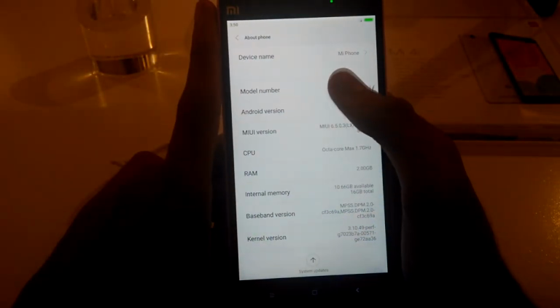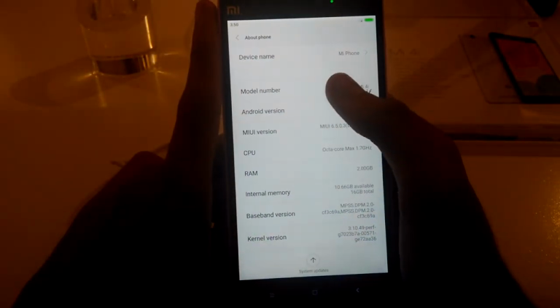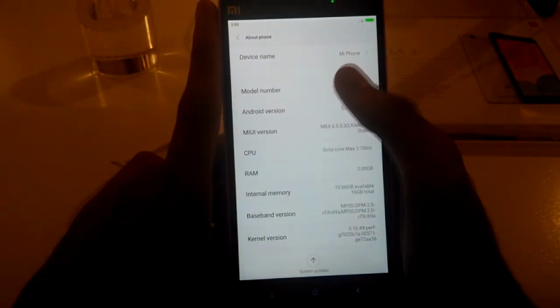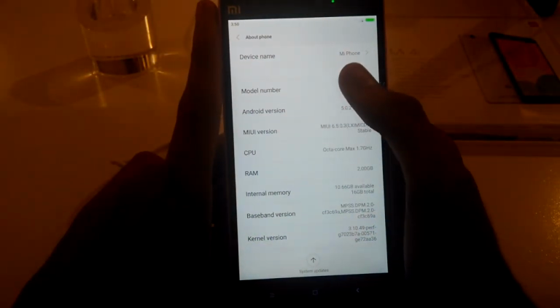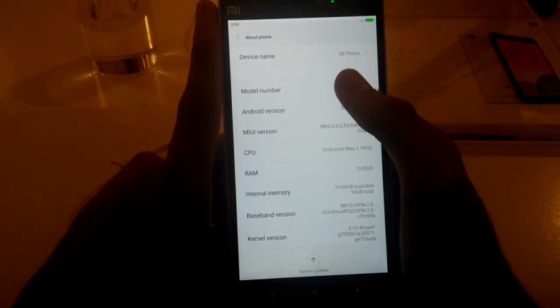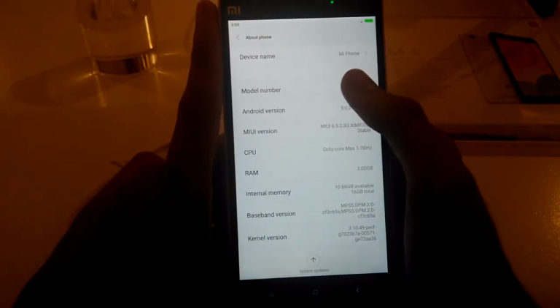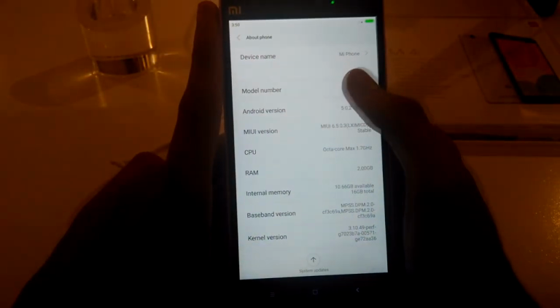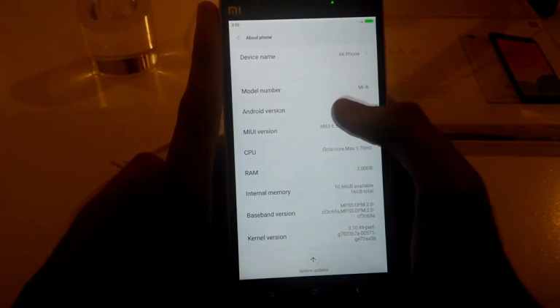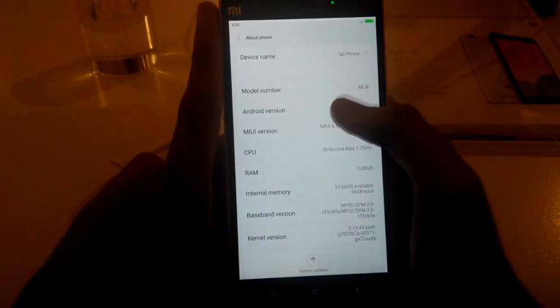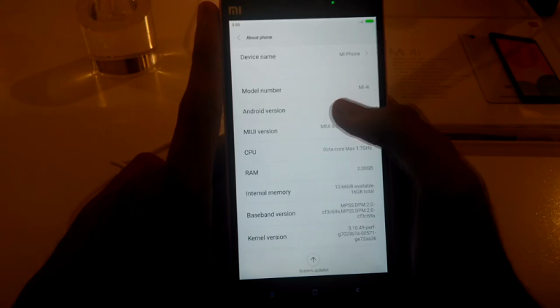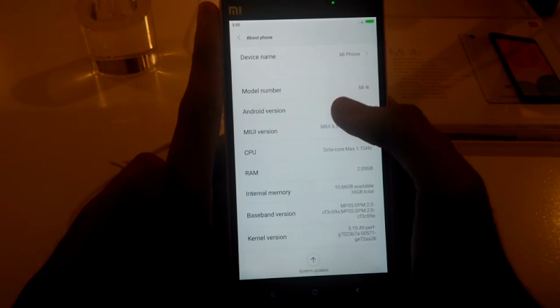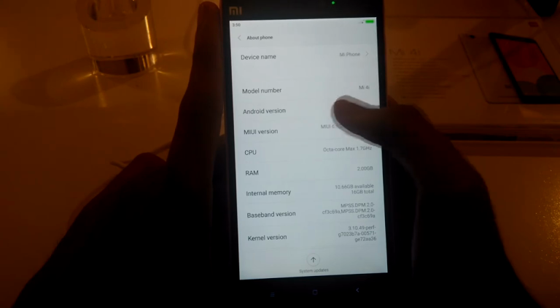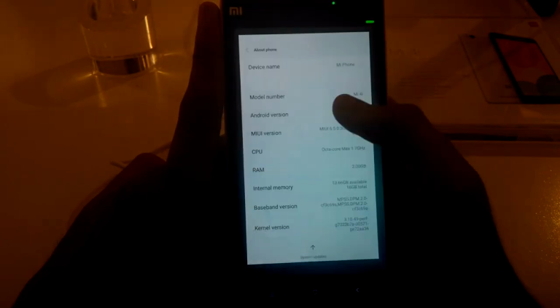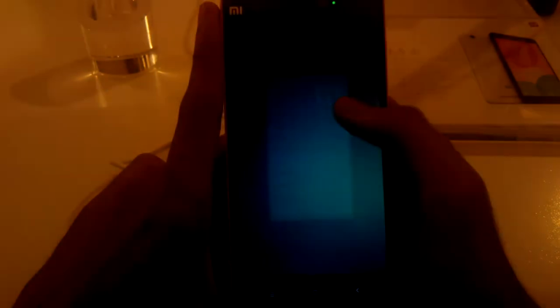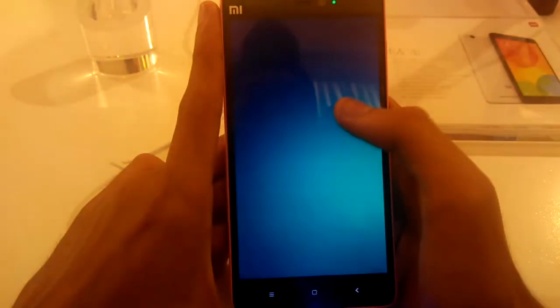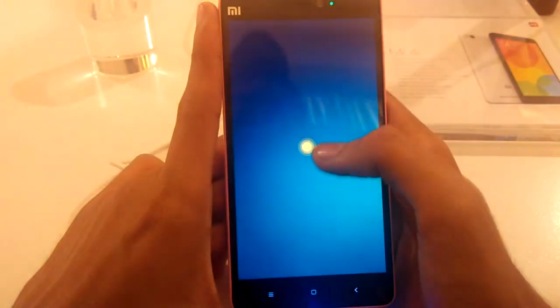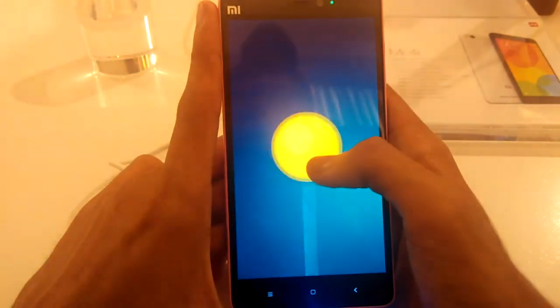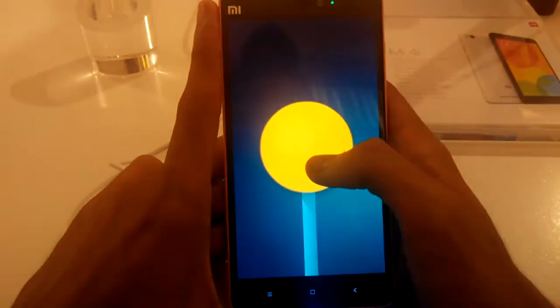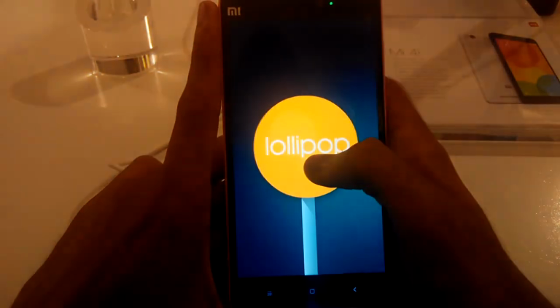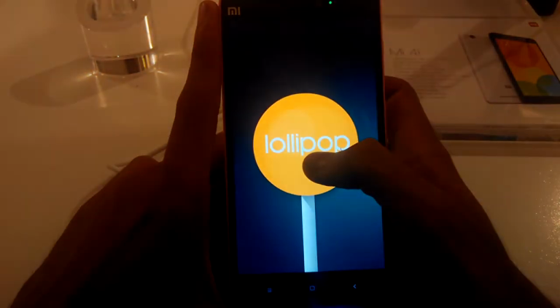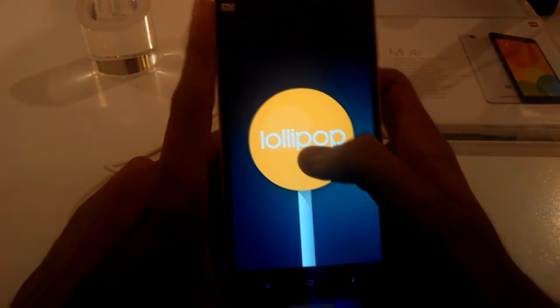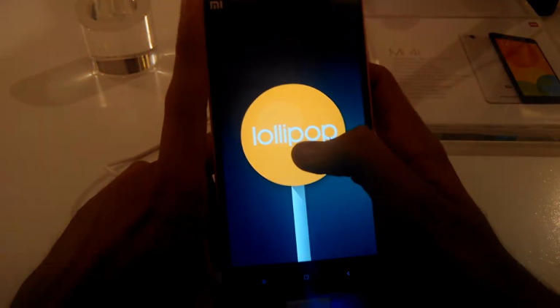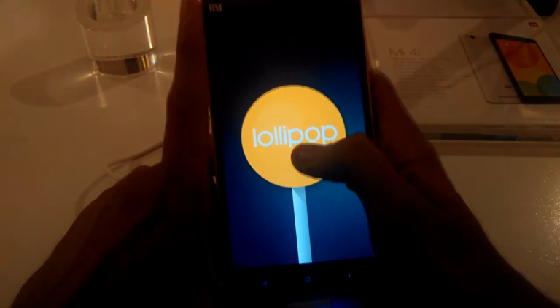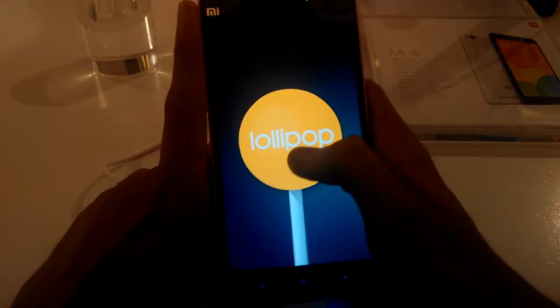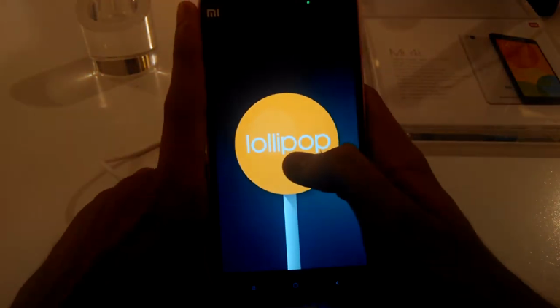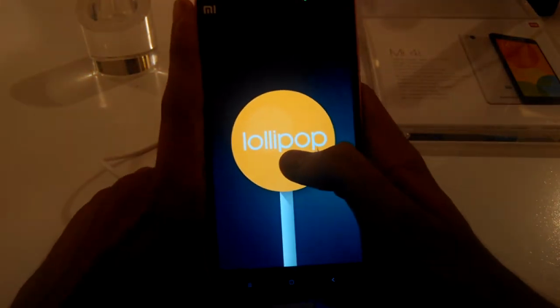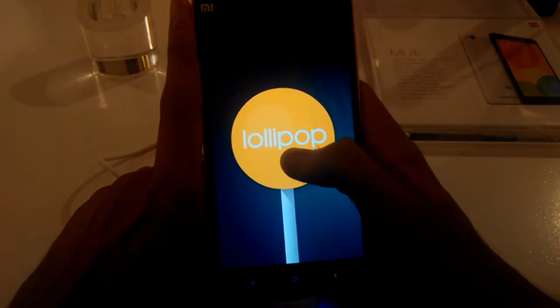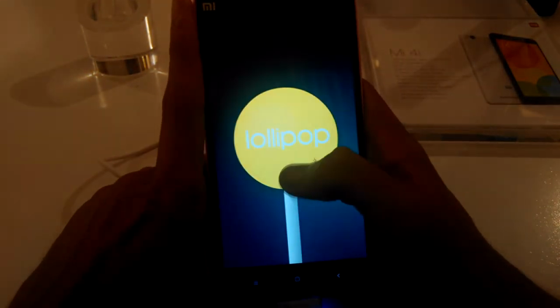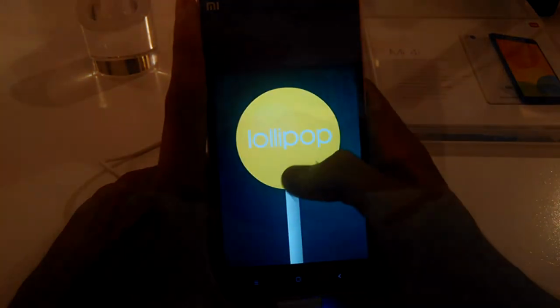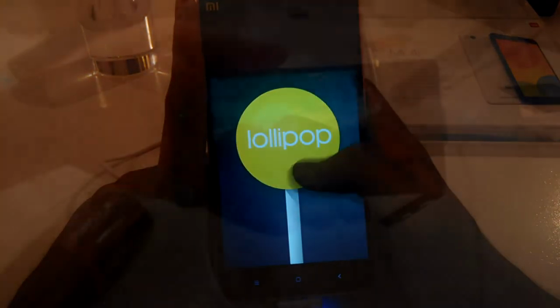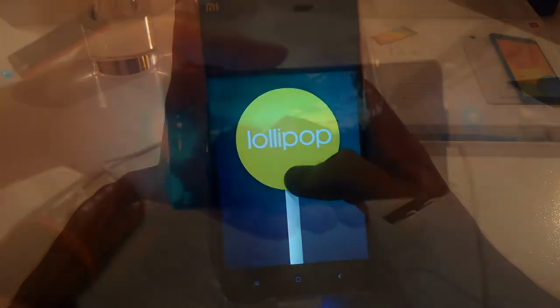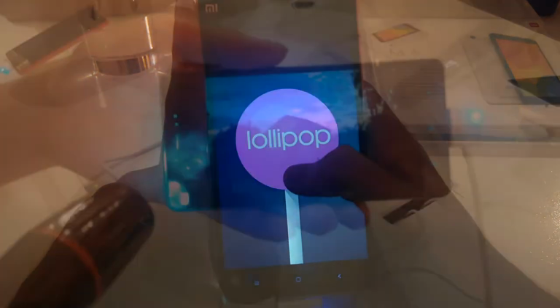On the software side, it's running MIUI 6 with Android 5.0 Lollipop underneath.